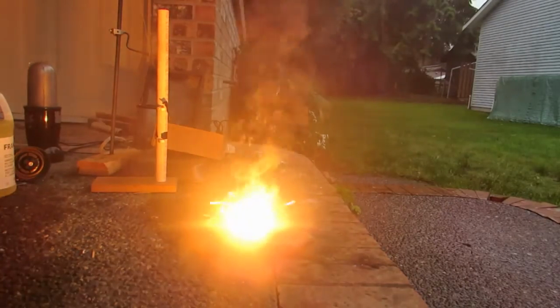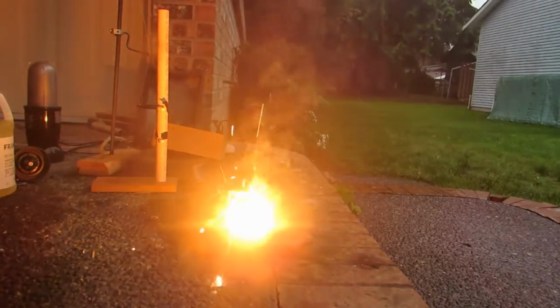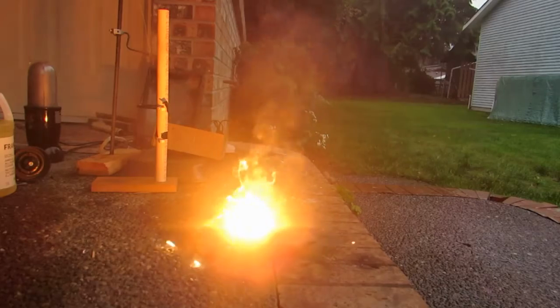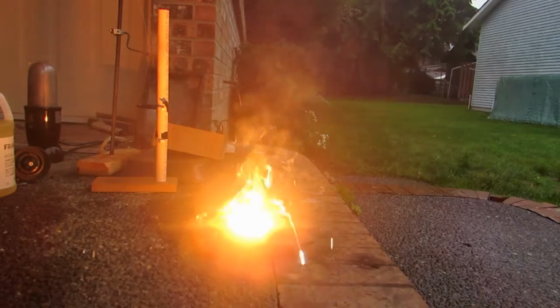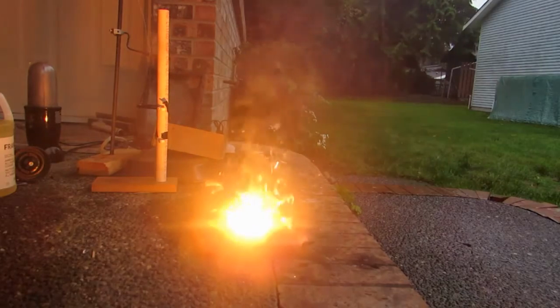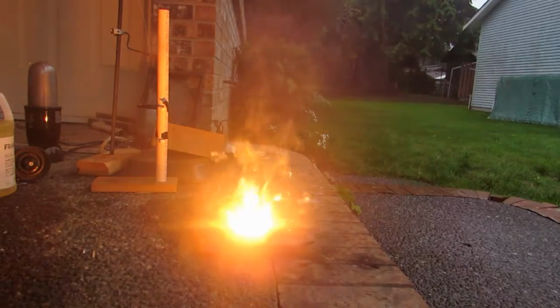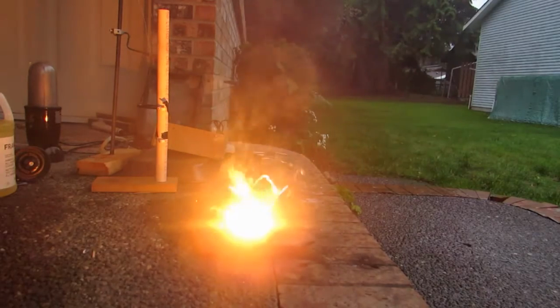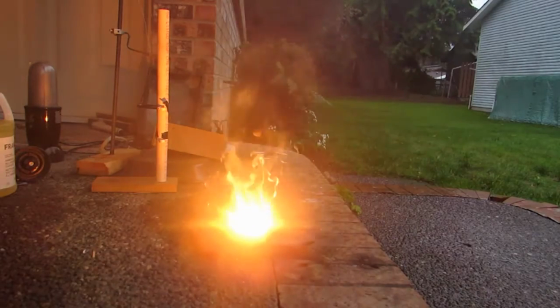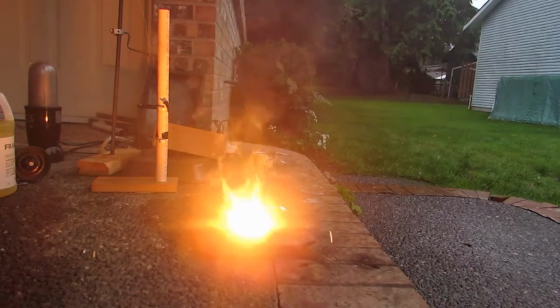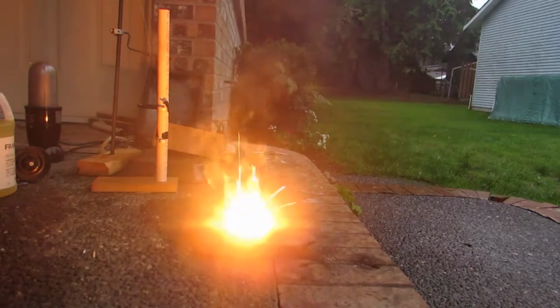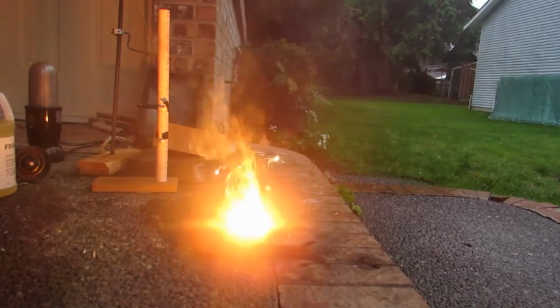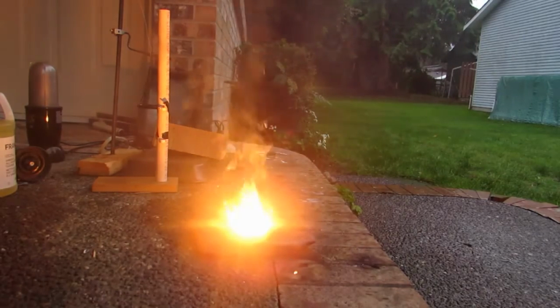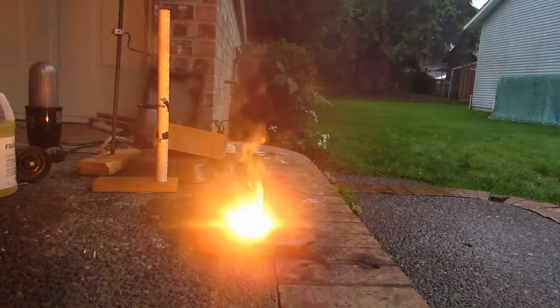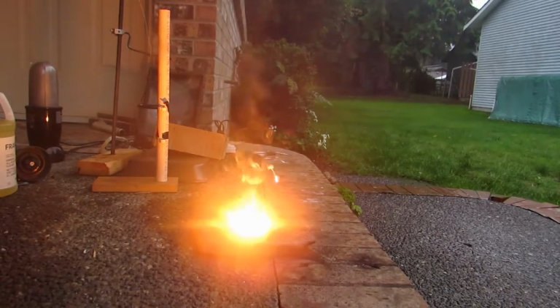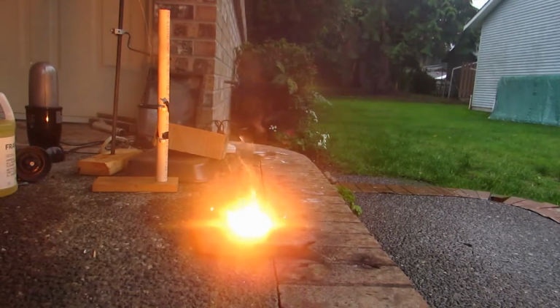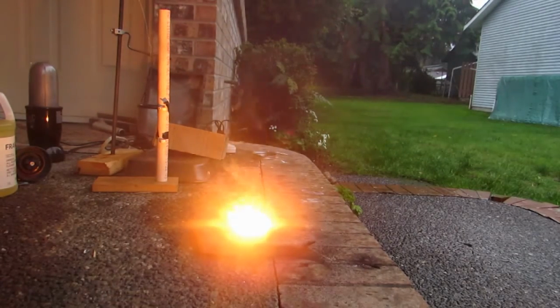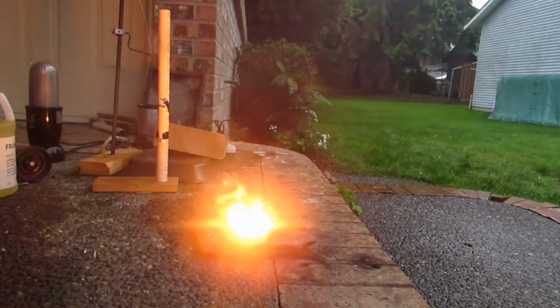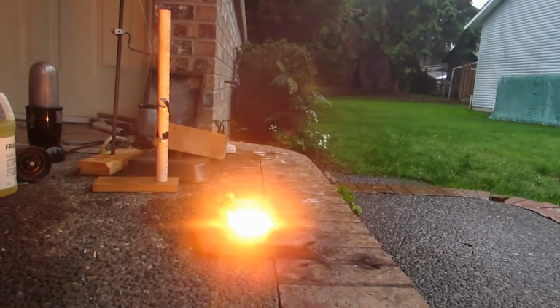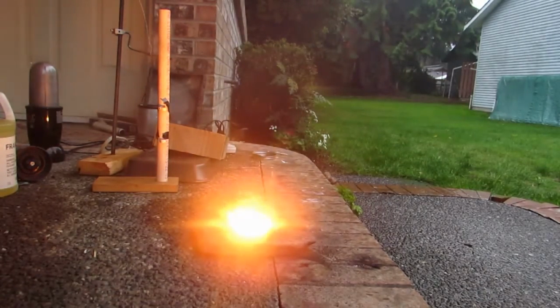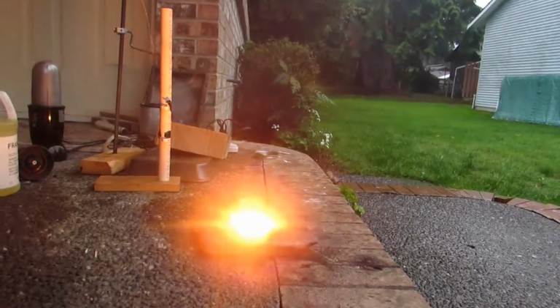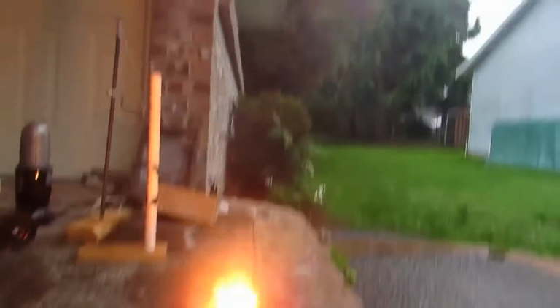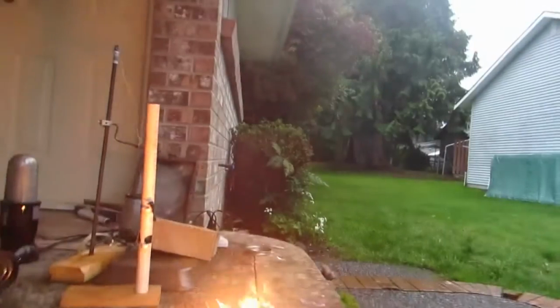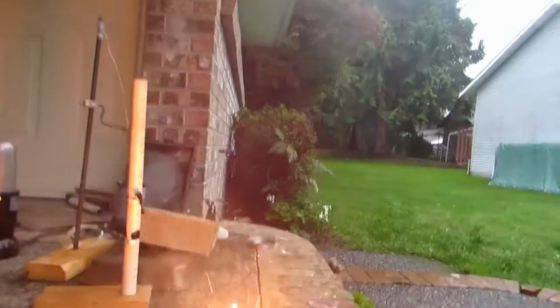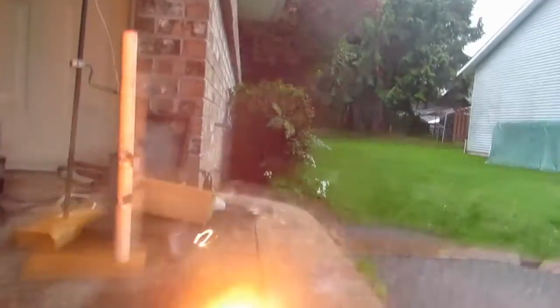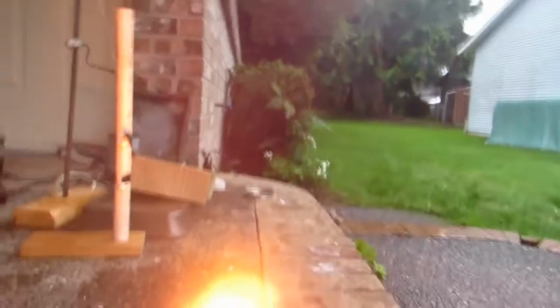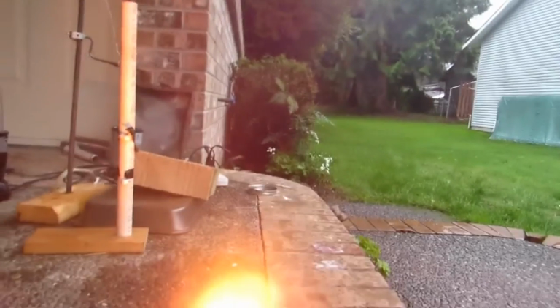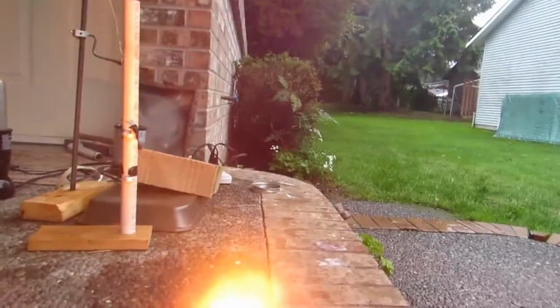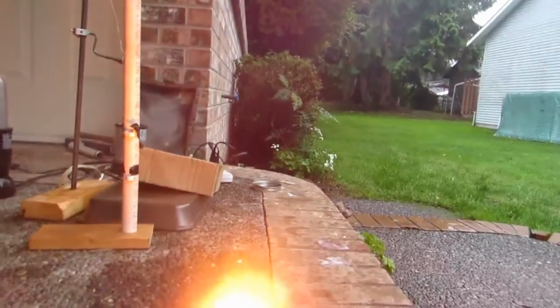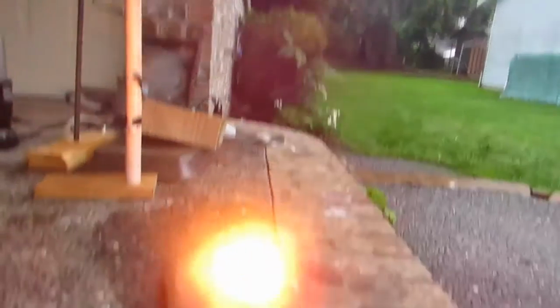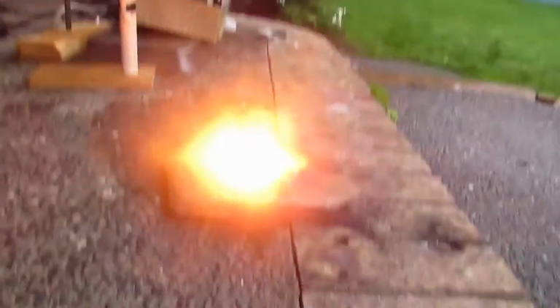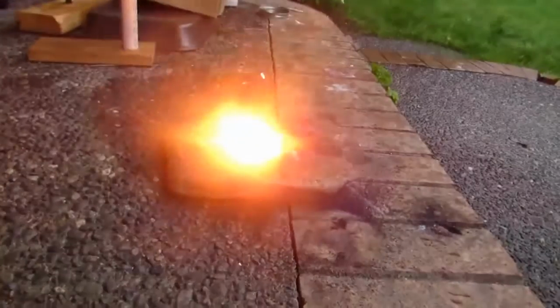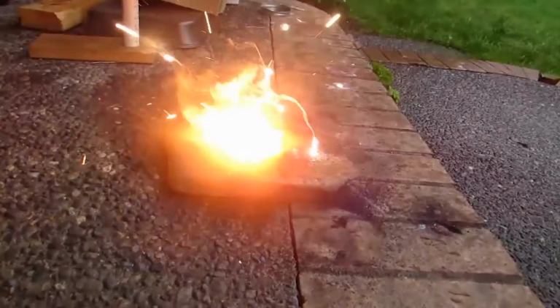It was done on a rock so that hopefully everything would be contained. And we have a beautiful bubbling mass, which you can see right here.